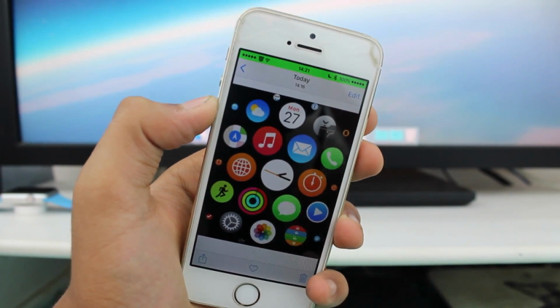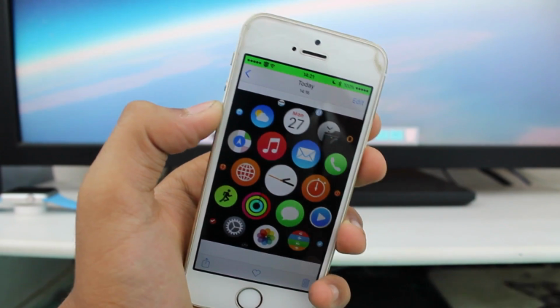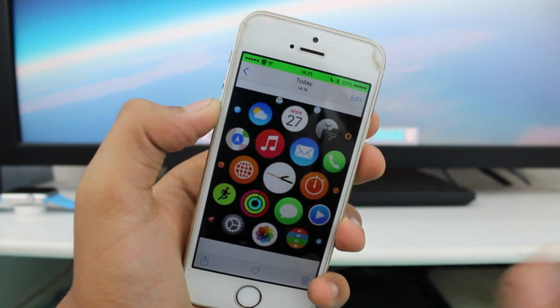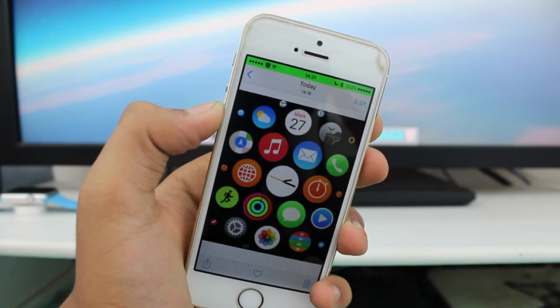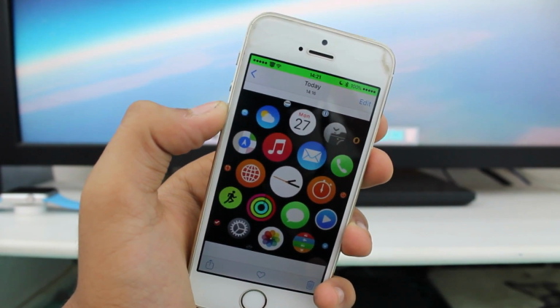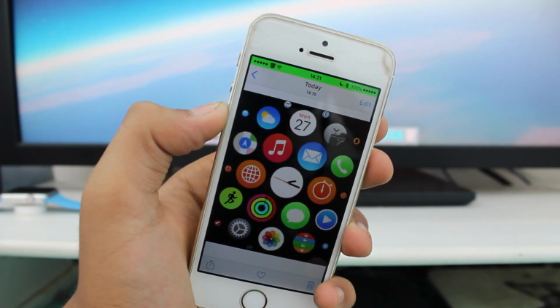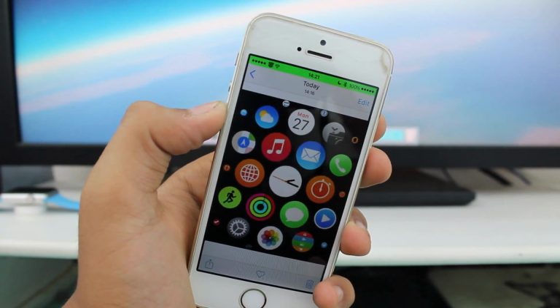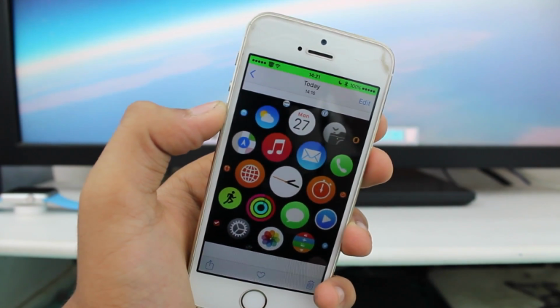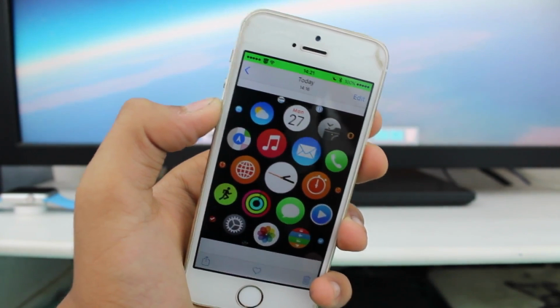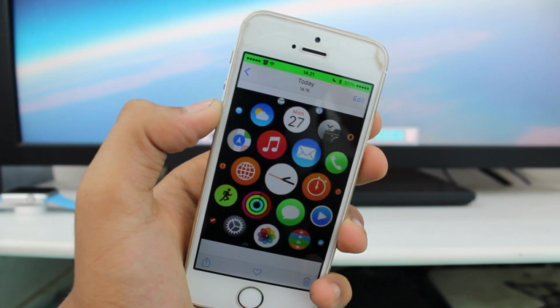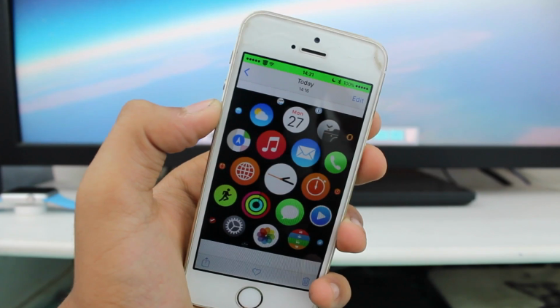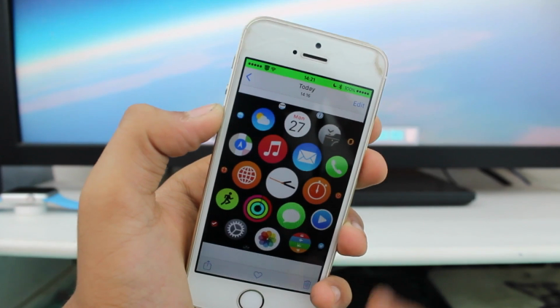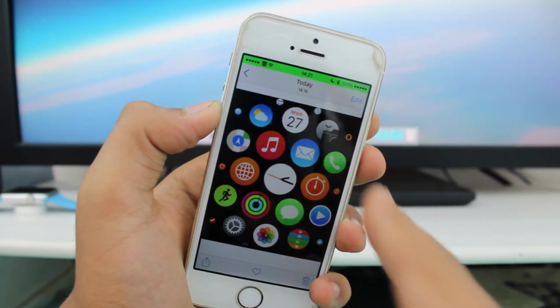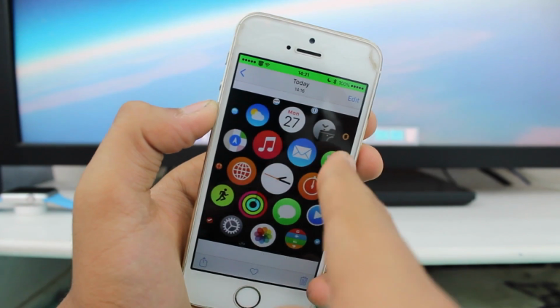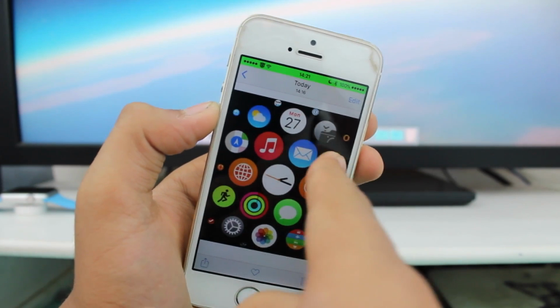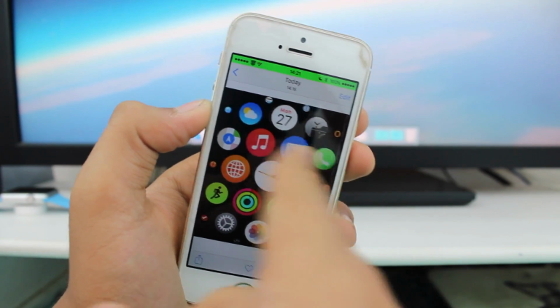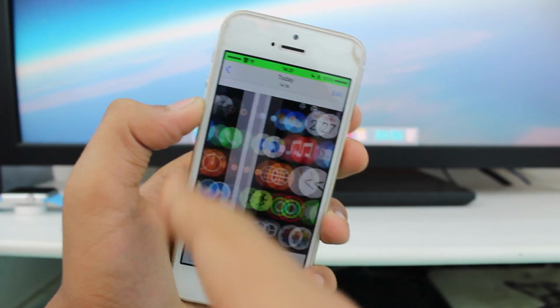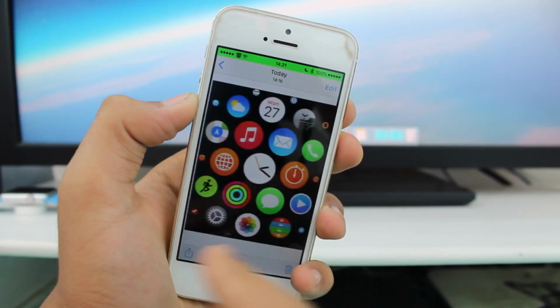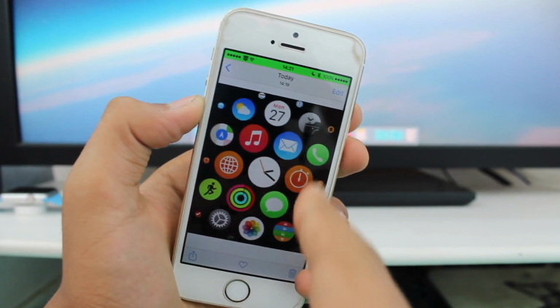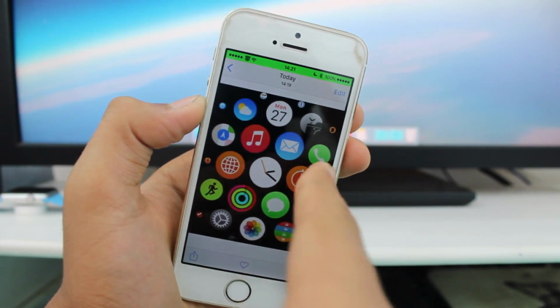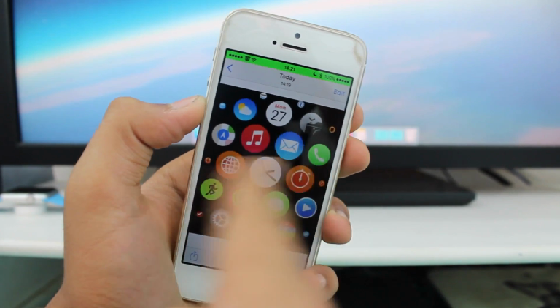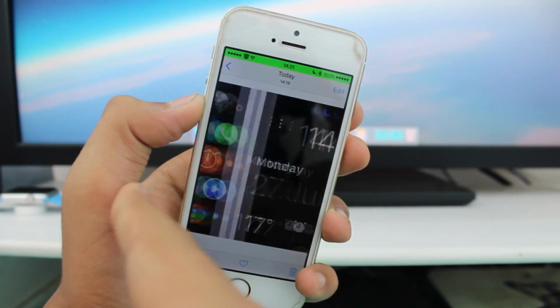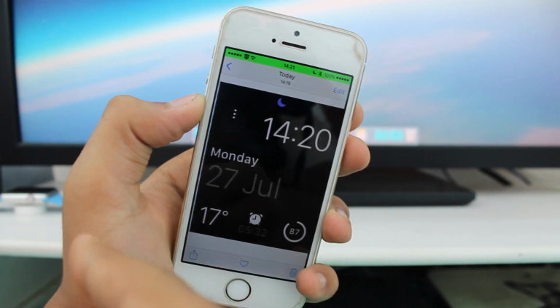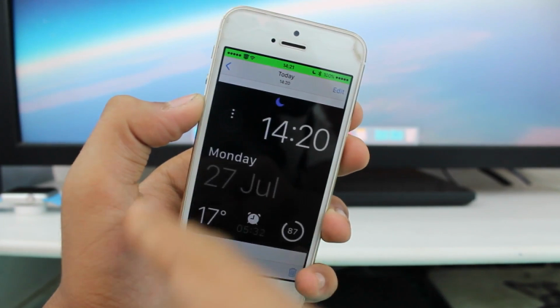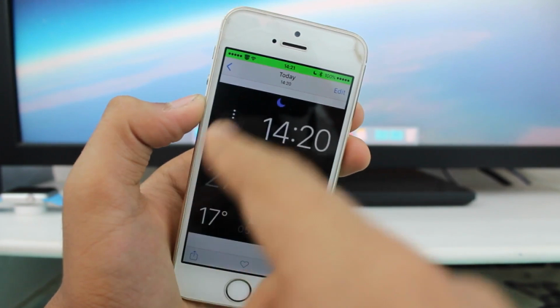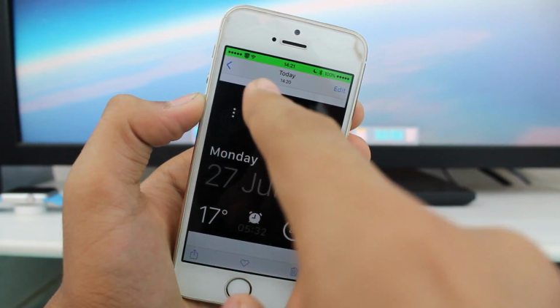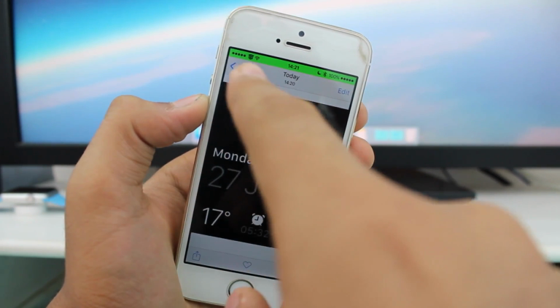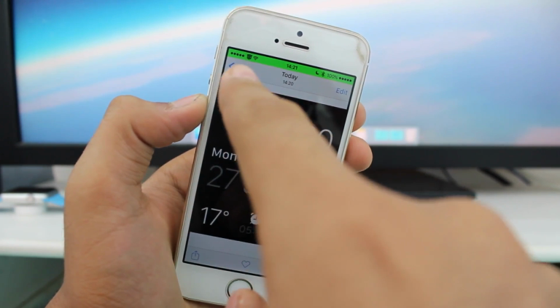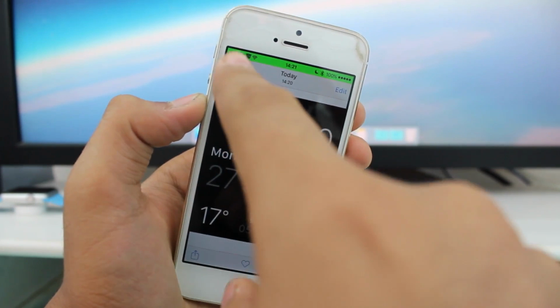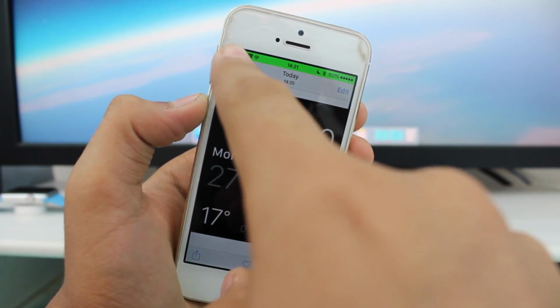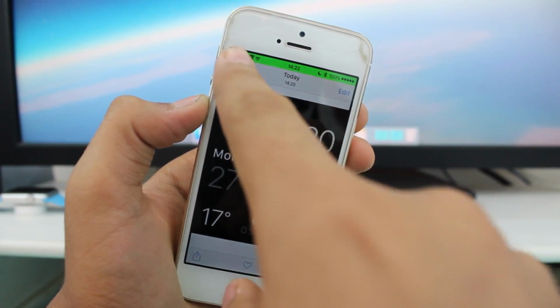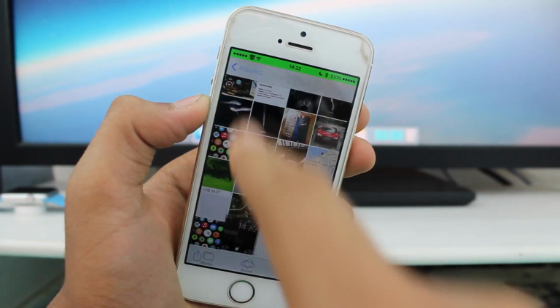During this video I took two screenshots, and you can see both of those screenshots right here in the Camera Roll.